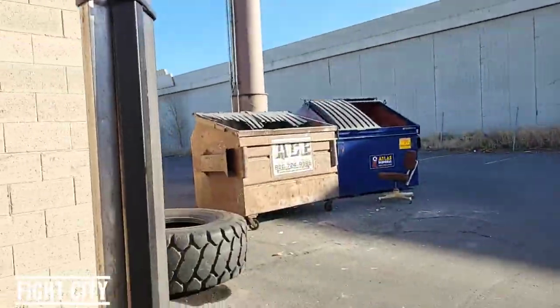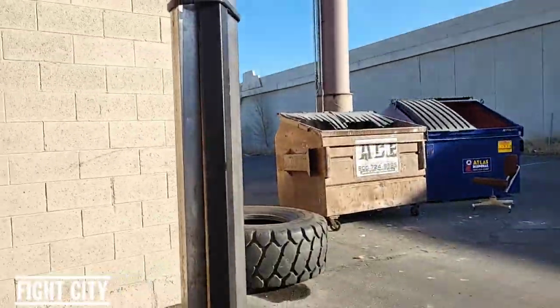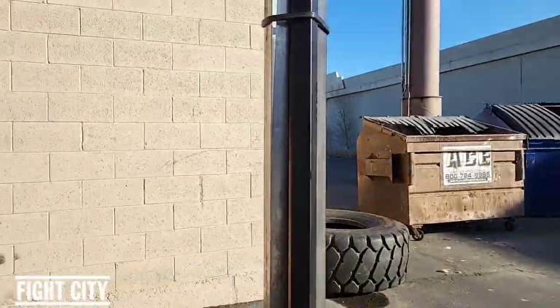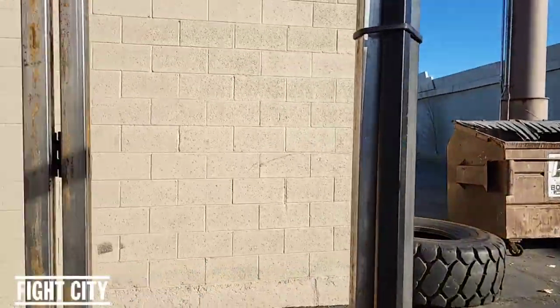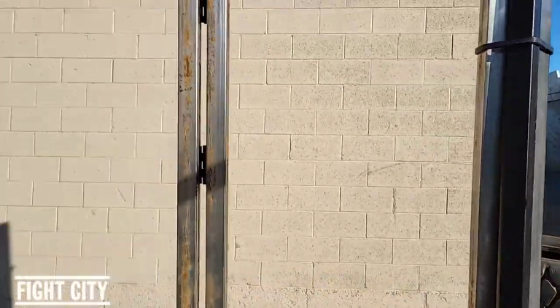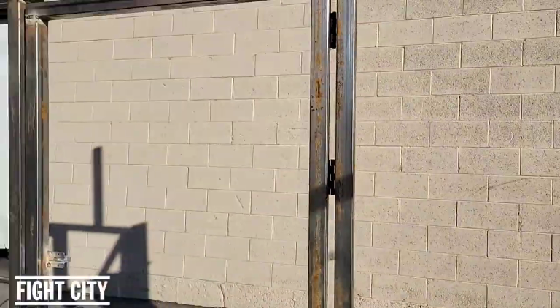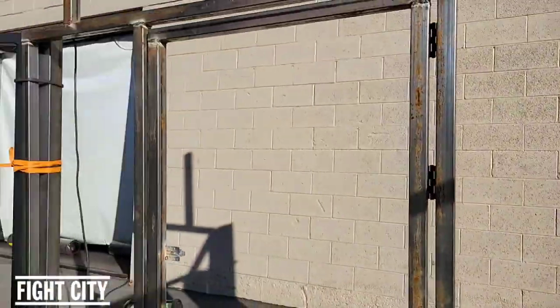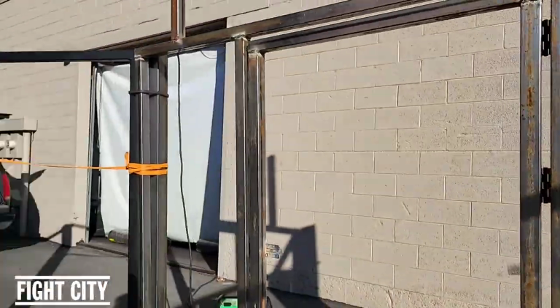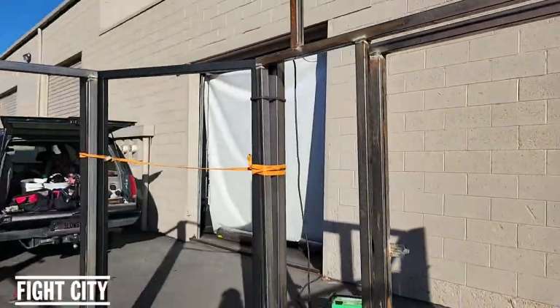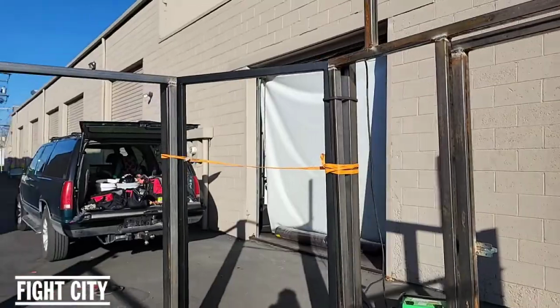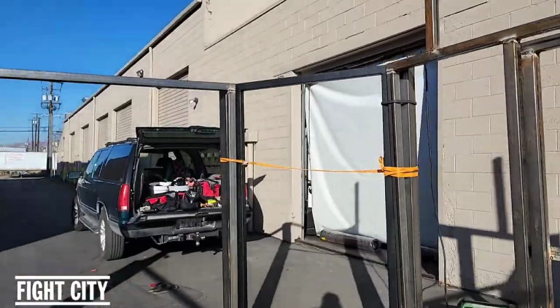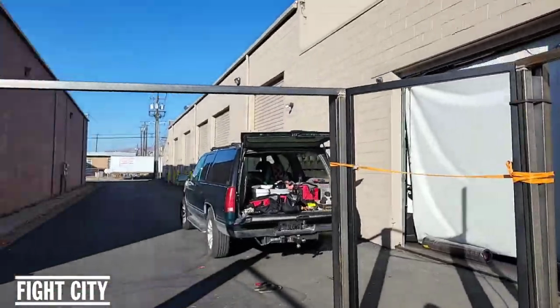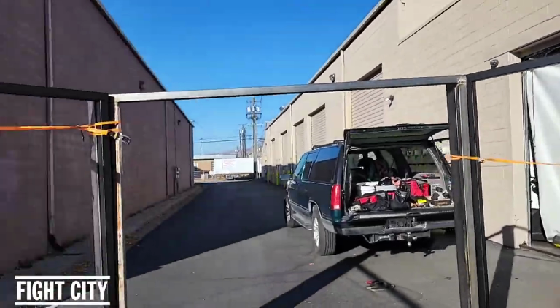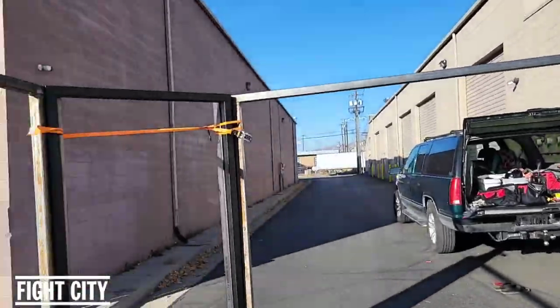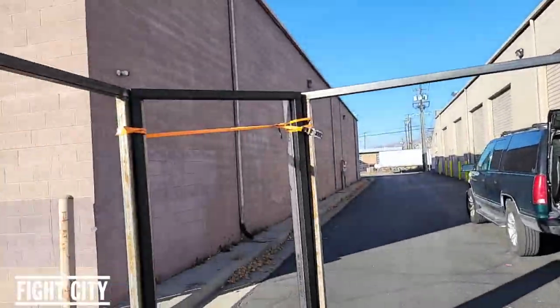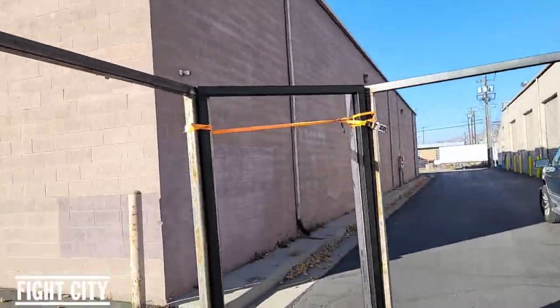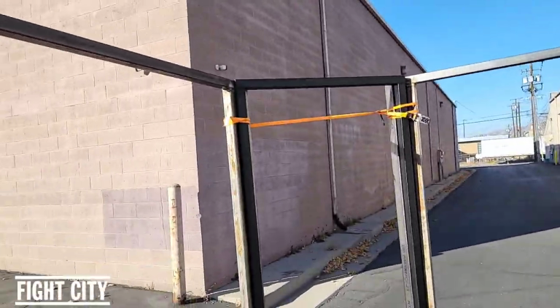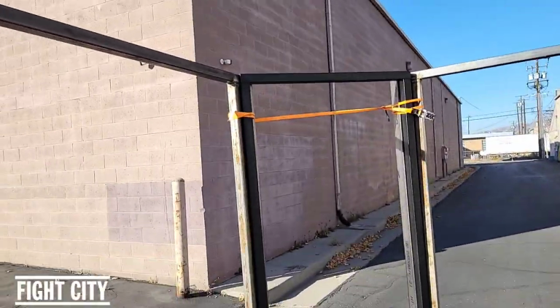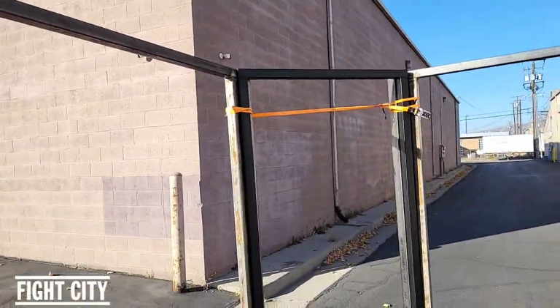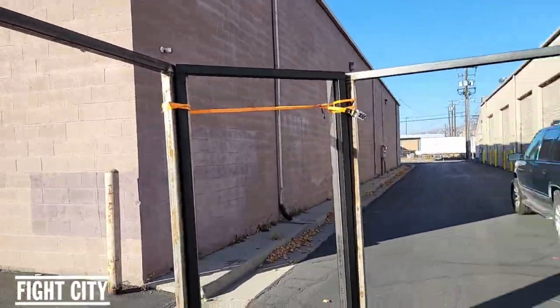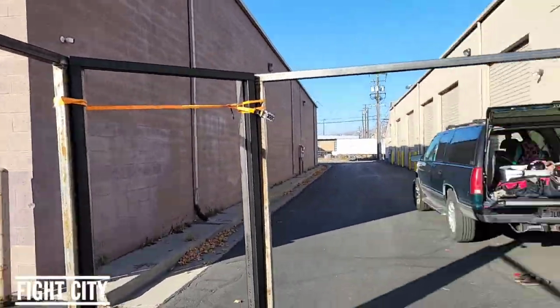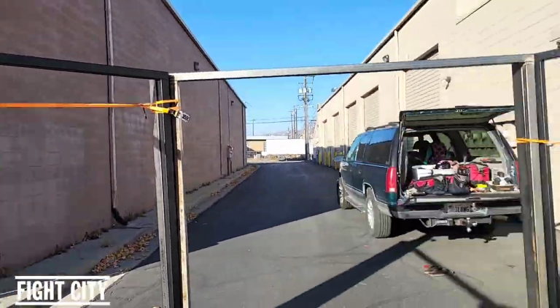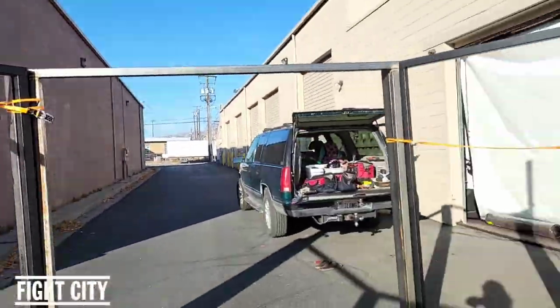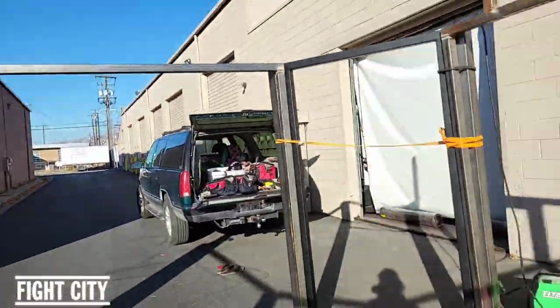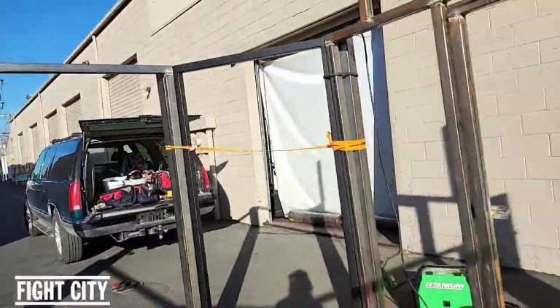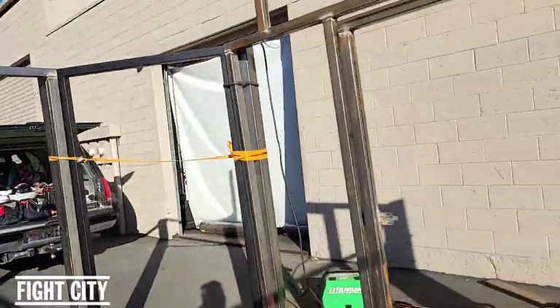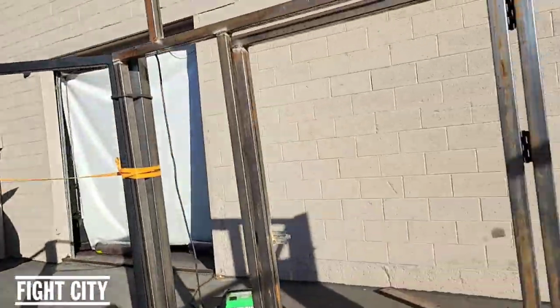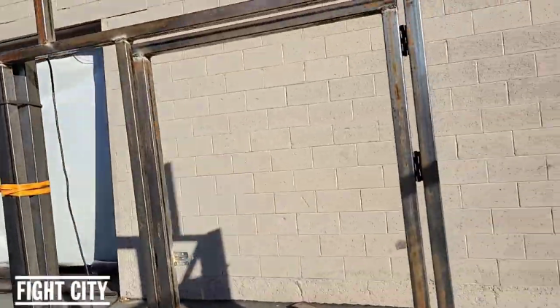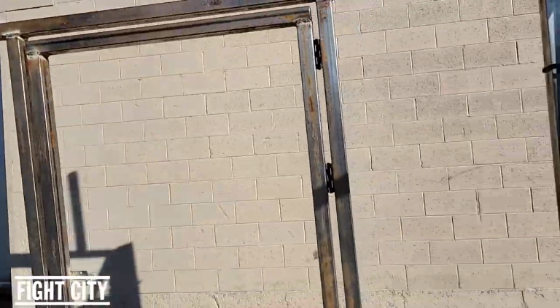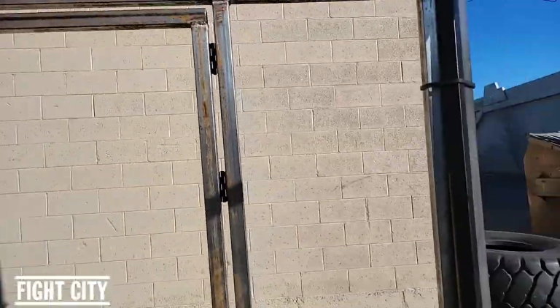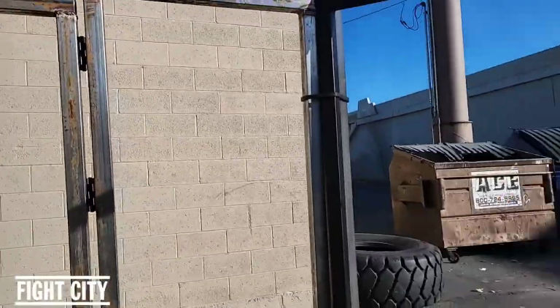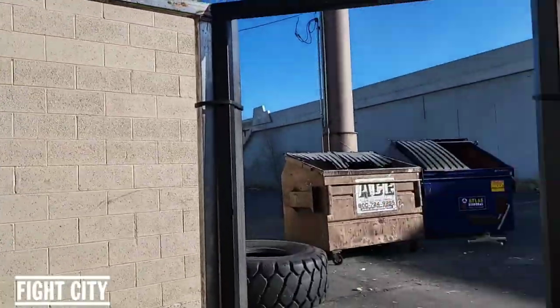It's not the biggest cage of course — I built it to fit in the back corner of my gym.